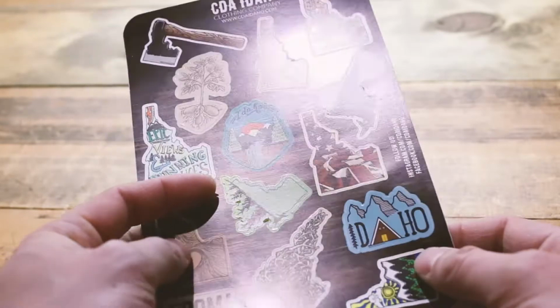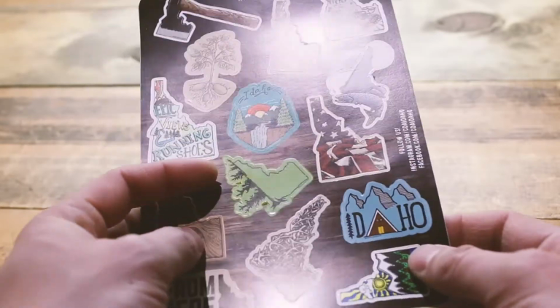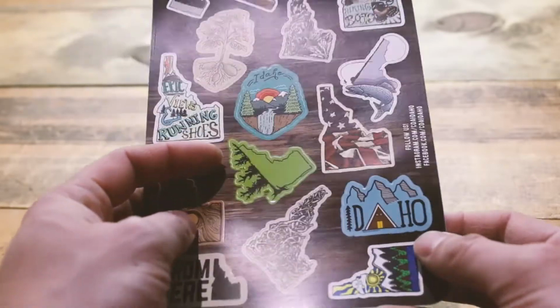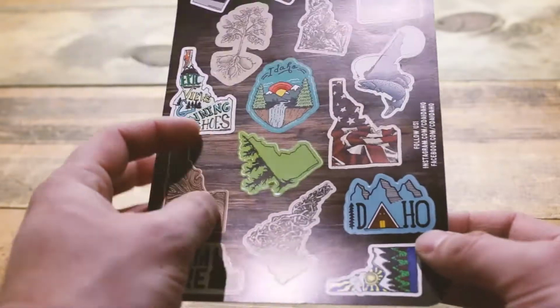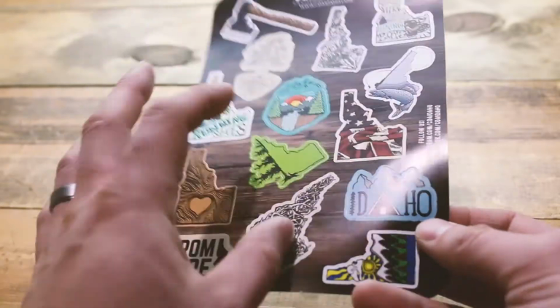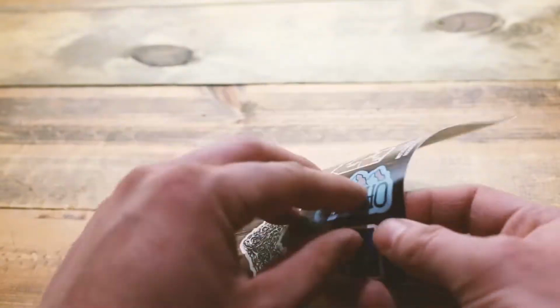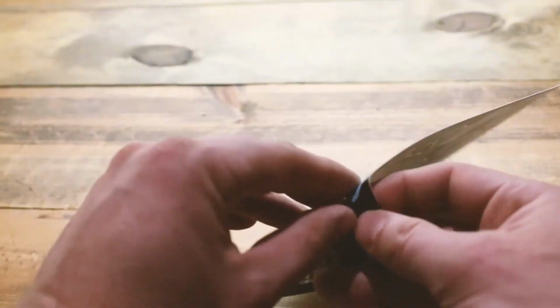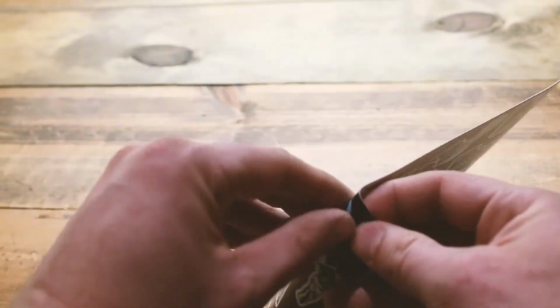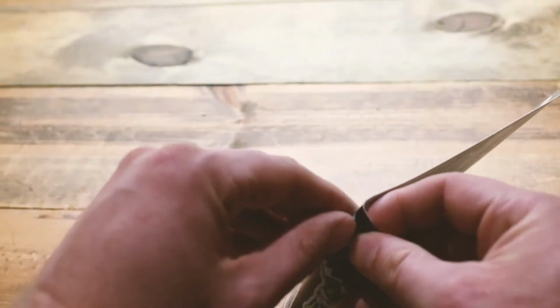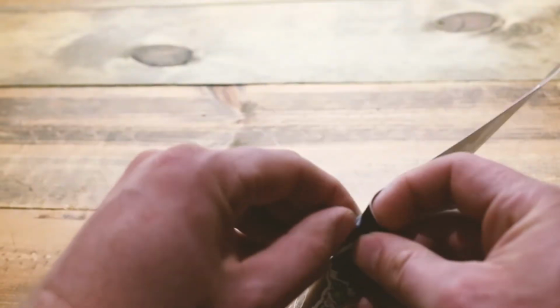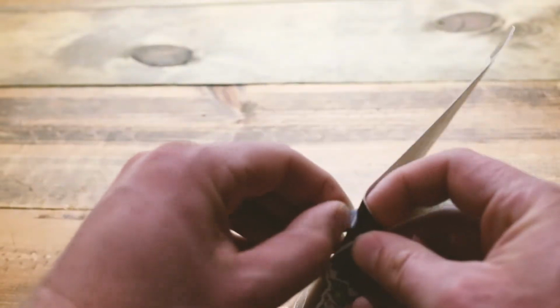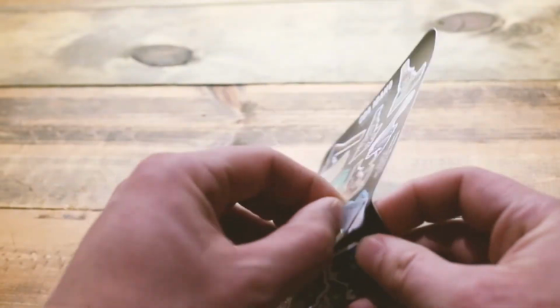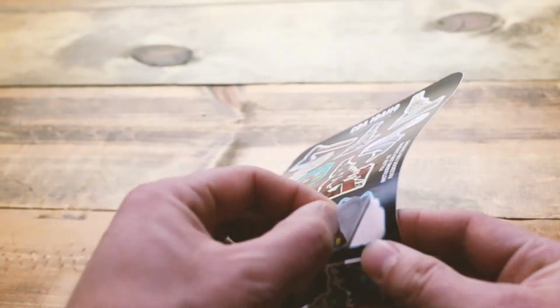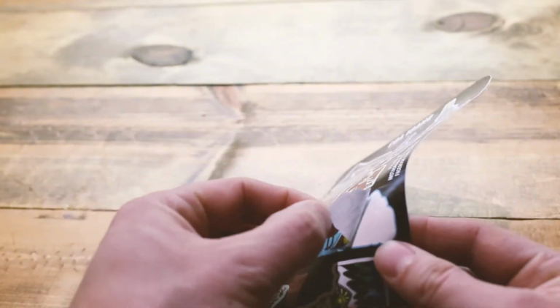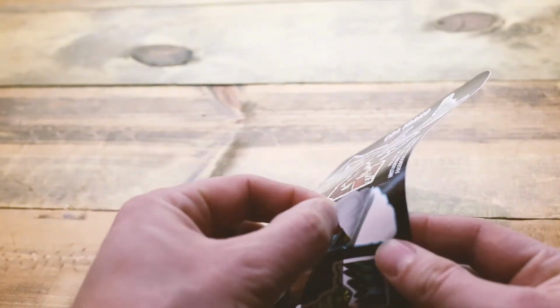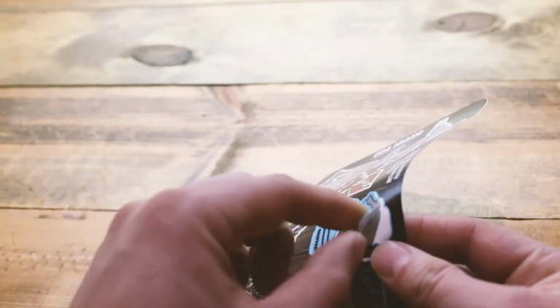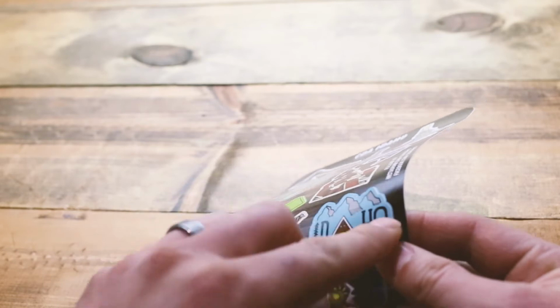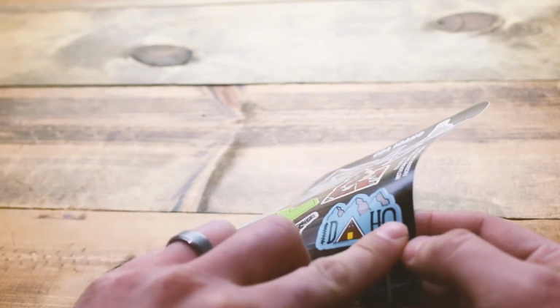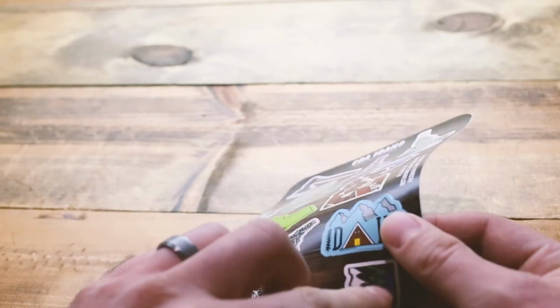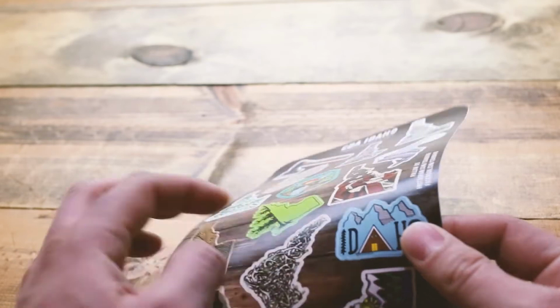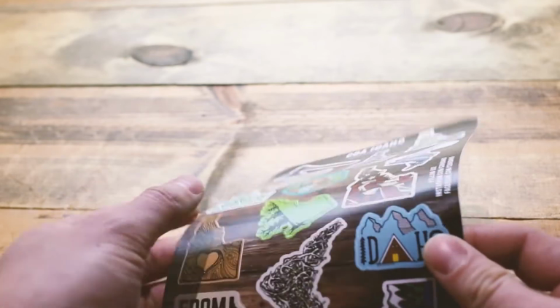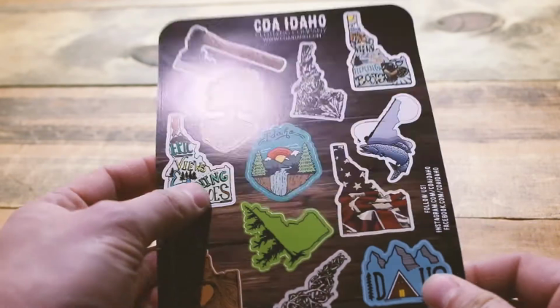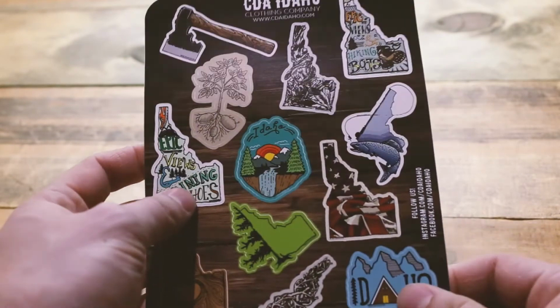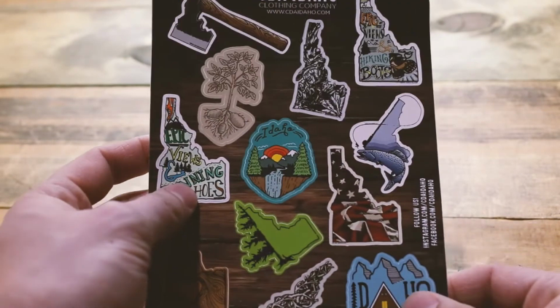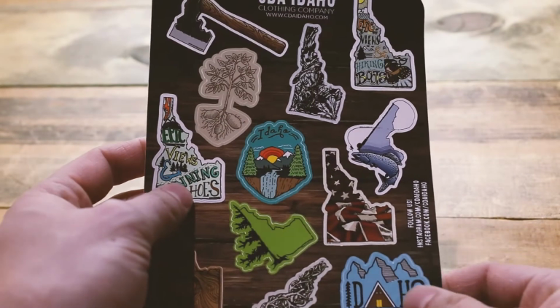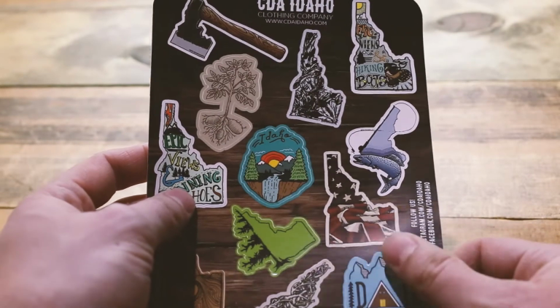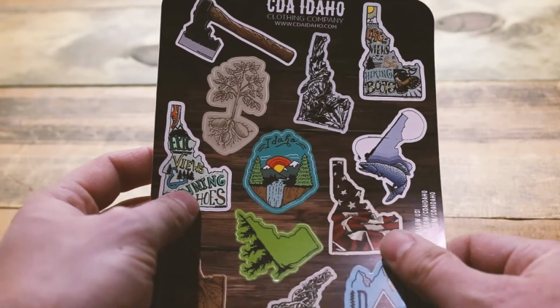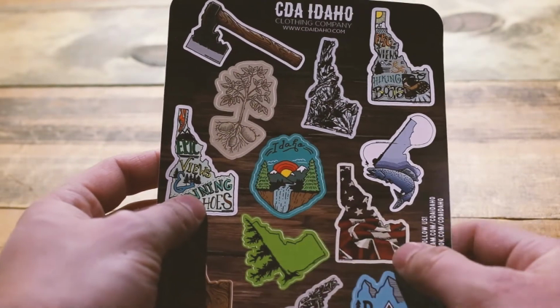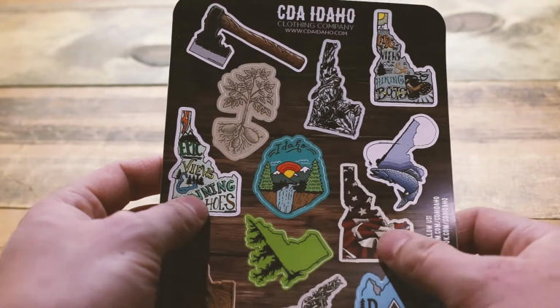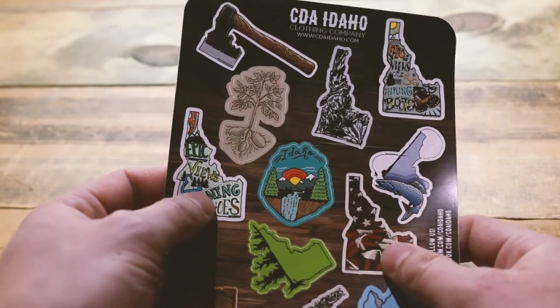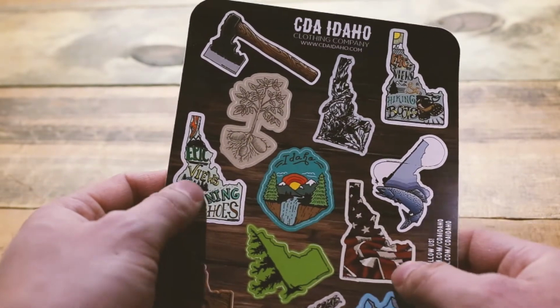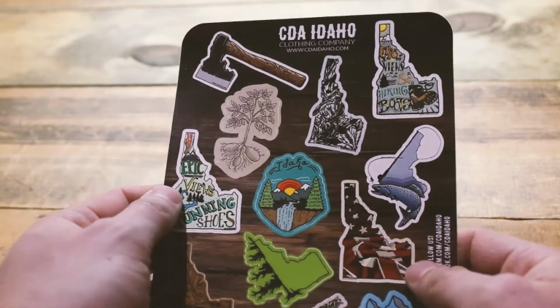Just to show you here real quick, it's fairly easy to just peel off the sheet and put them wherever you want.